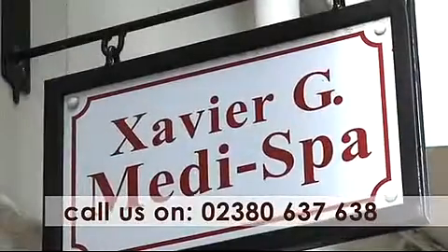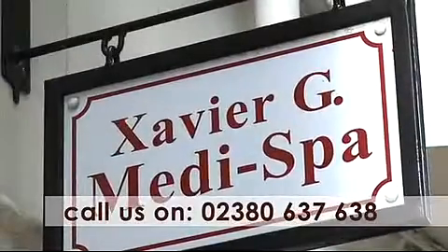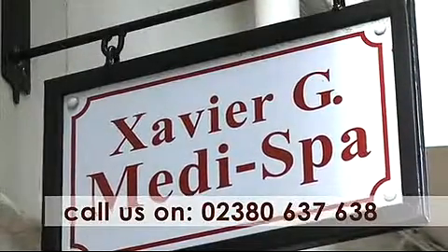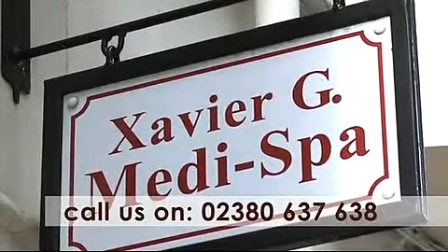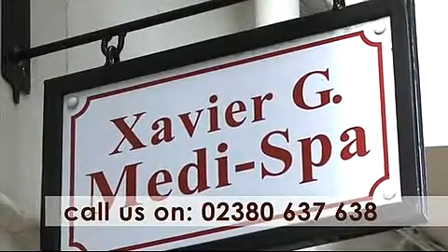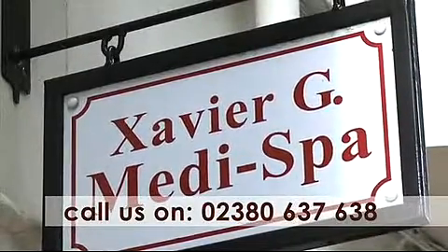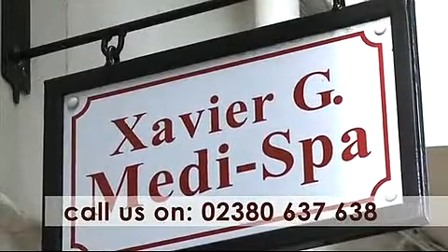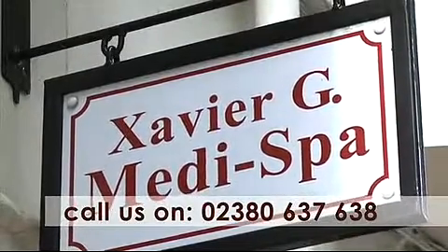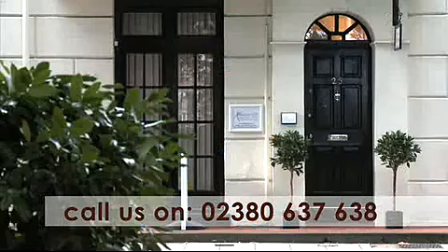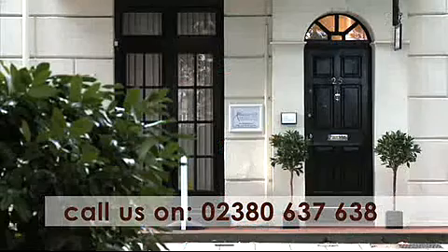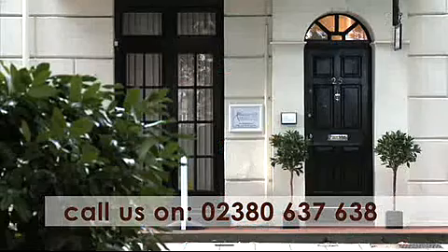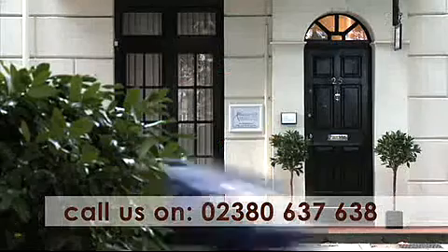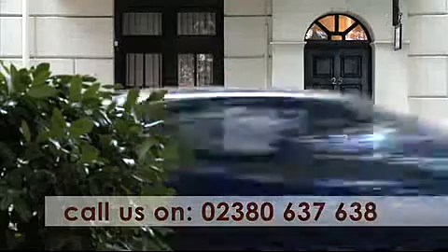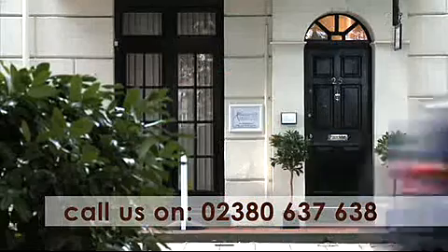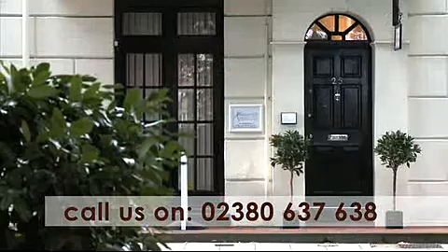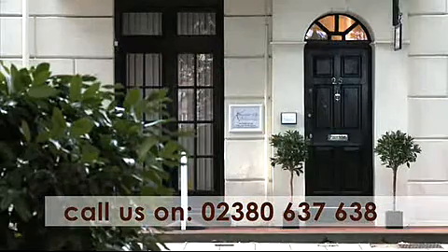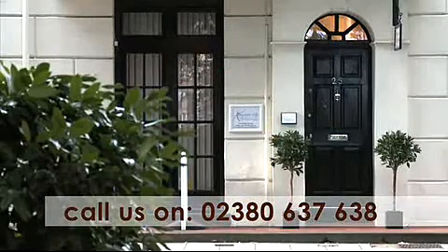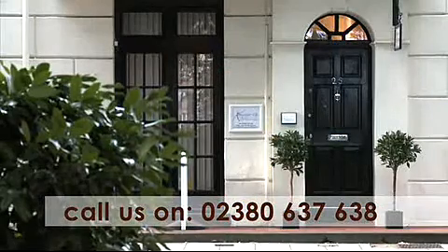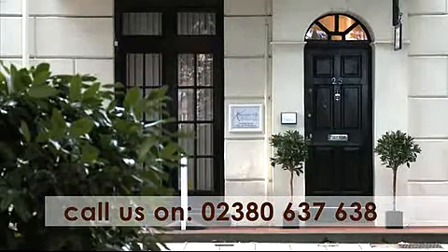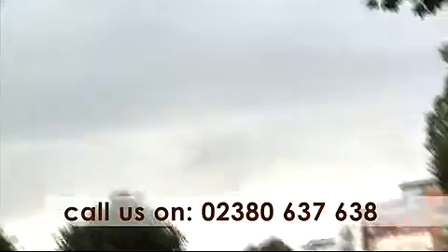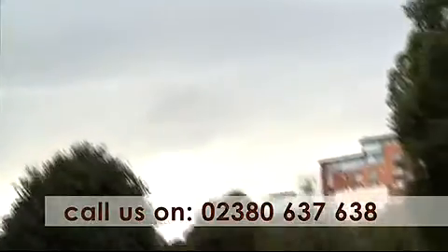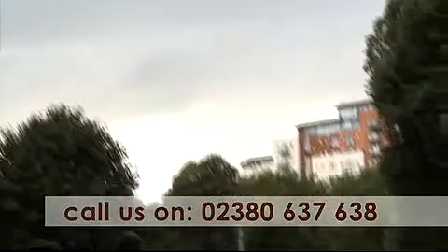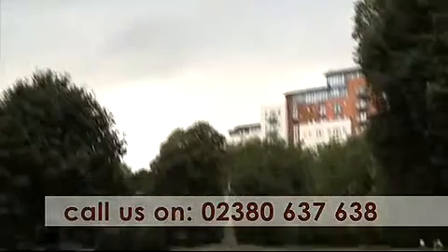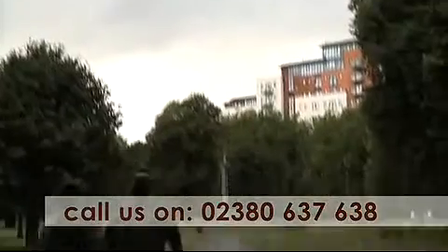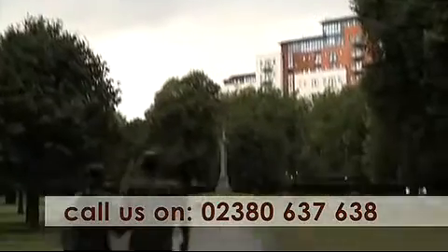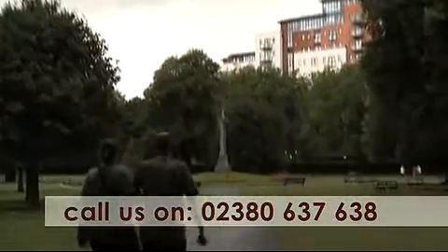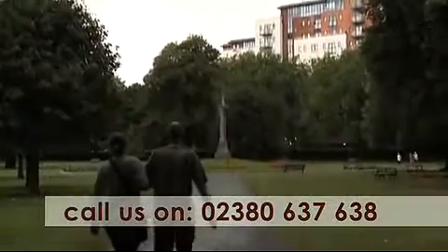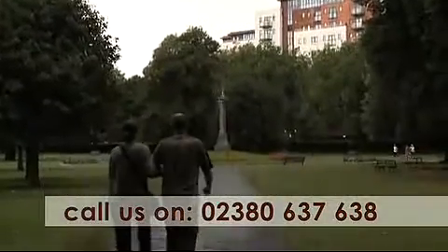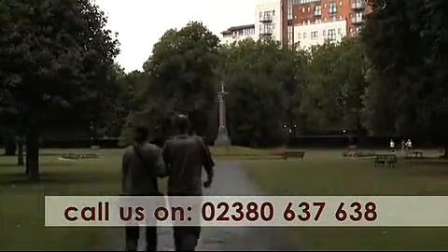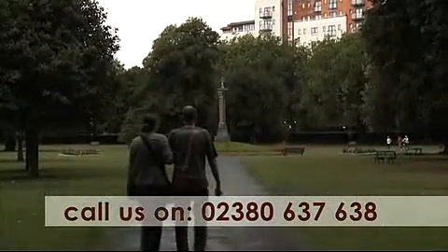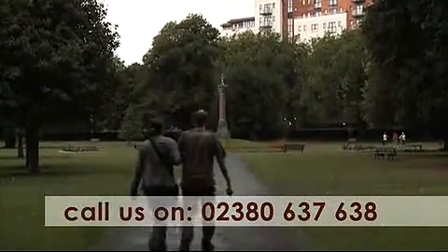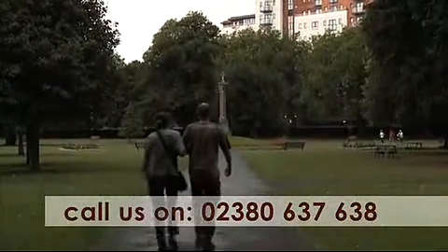Xavier G. Medispa is located on Queen's Terrace in the centre of Southampton and faces the tree-lined Queen's Park.